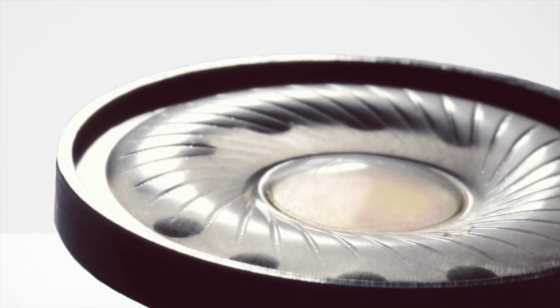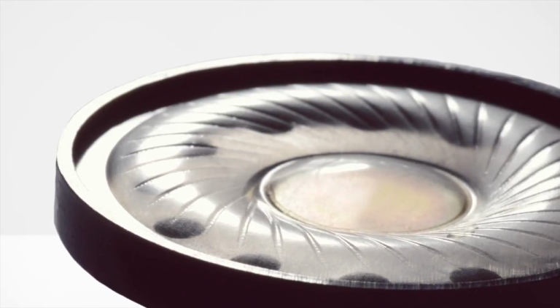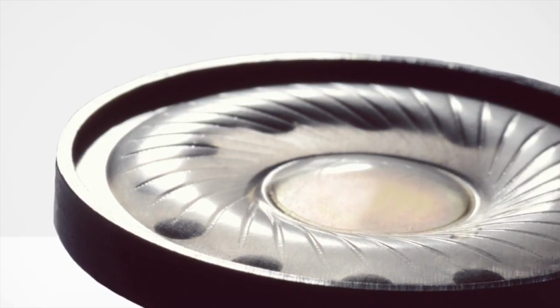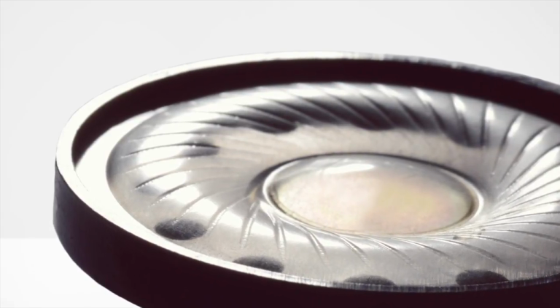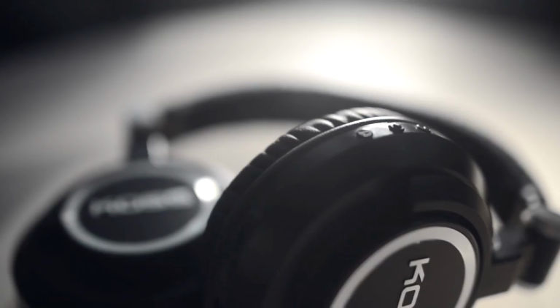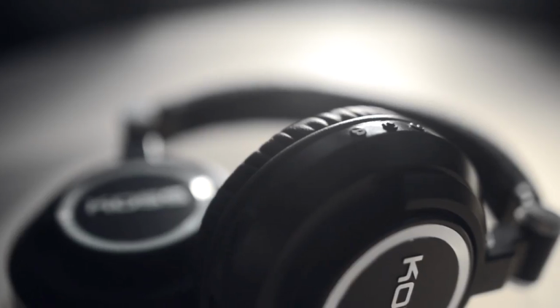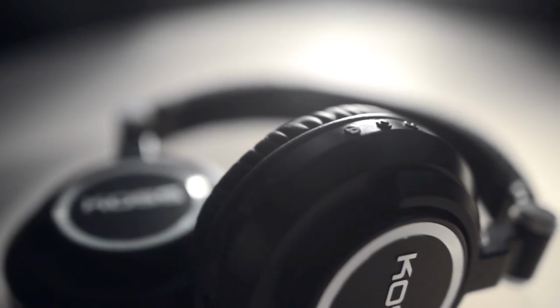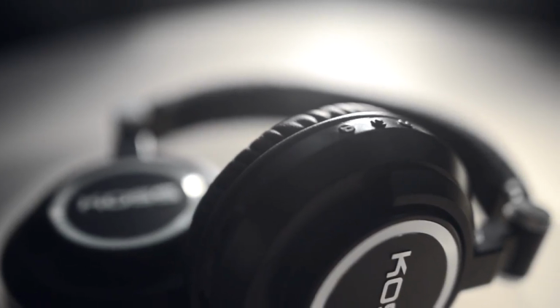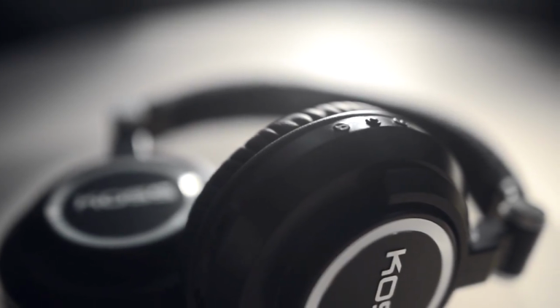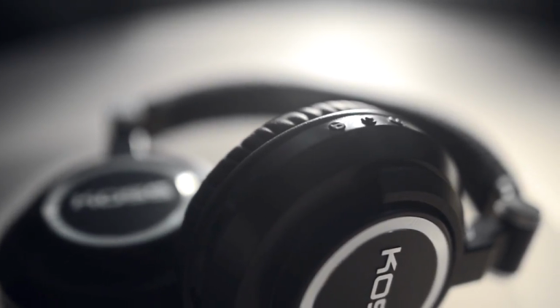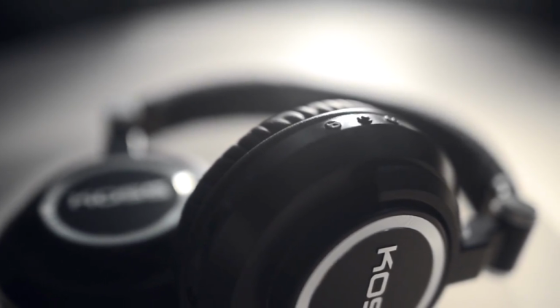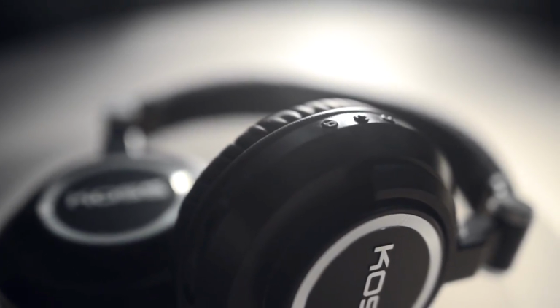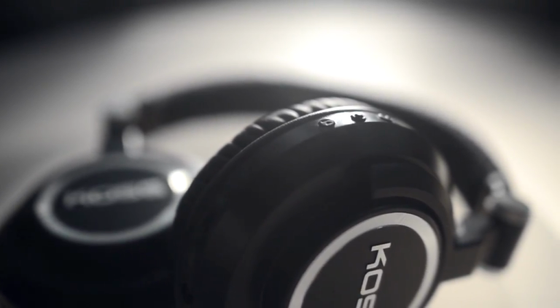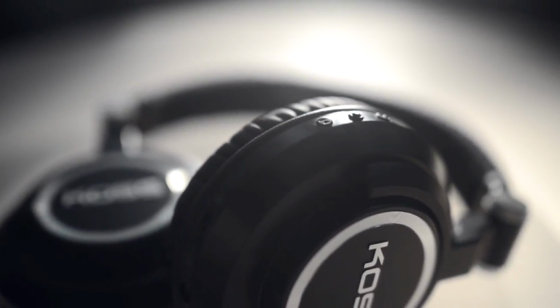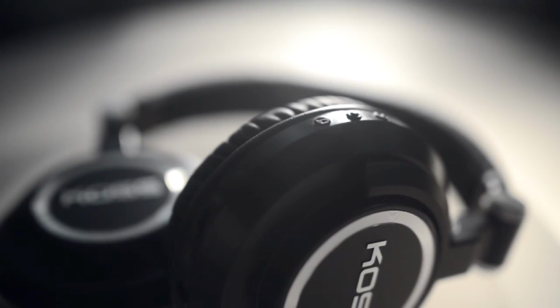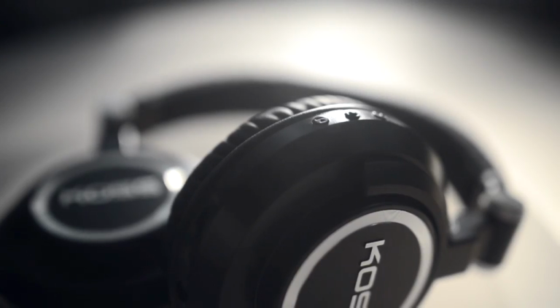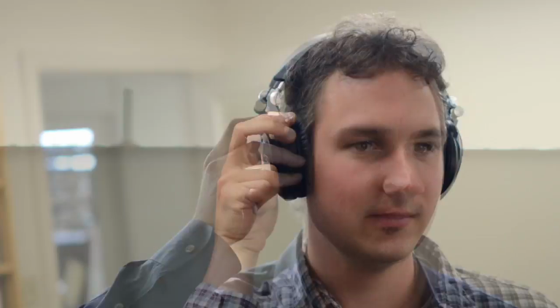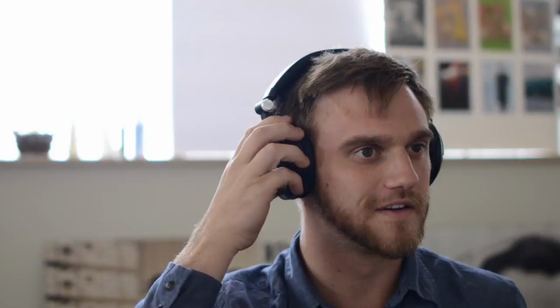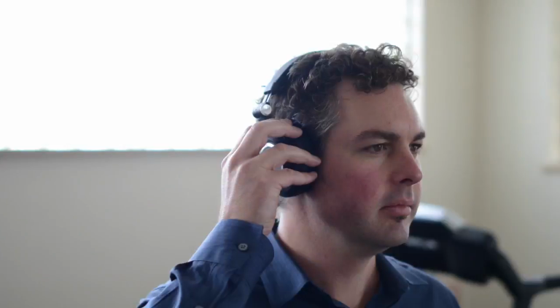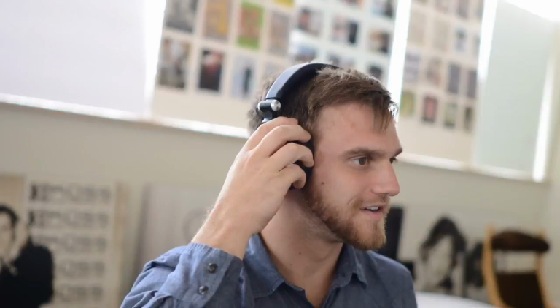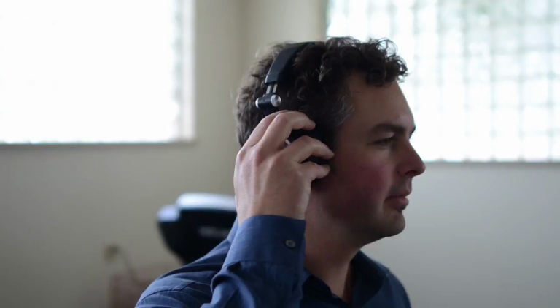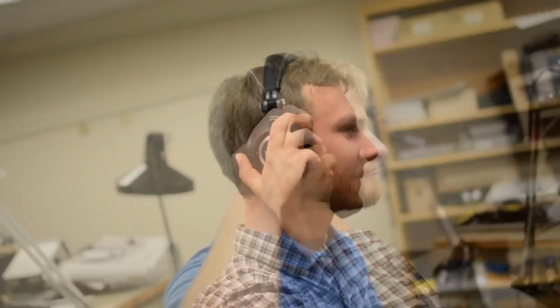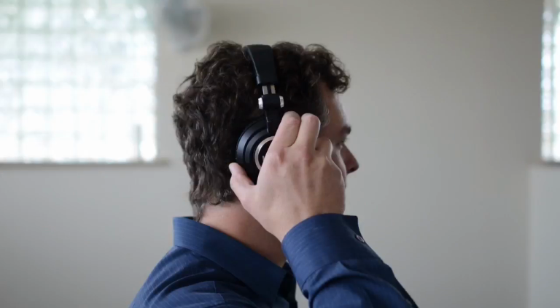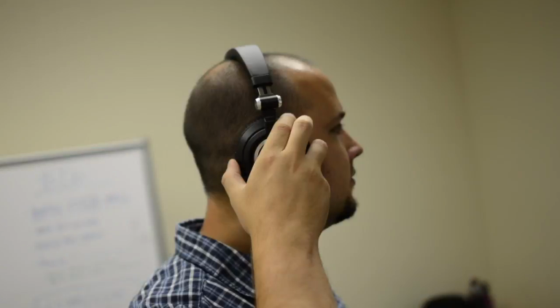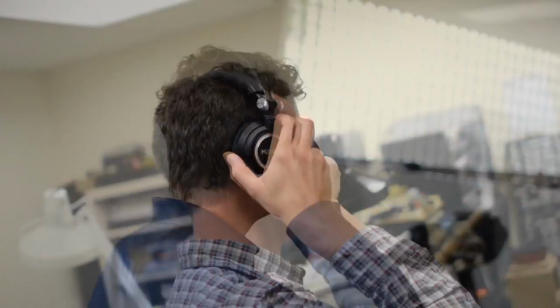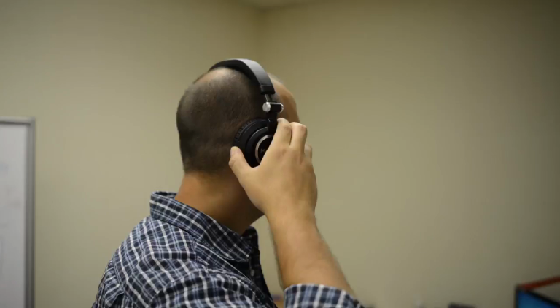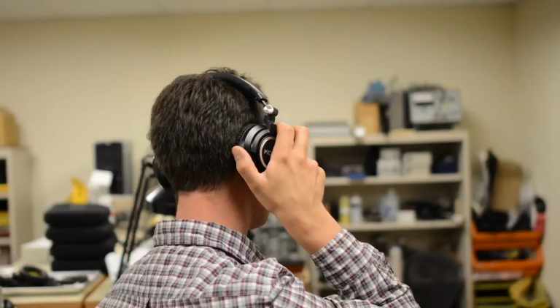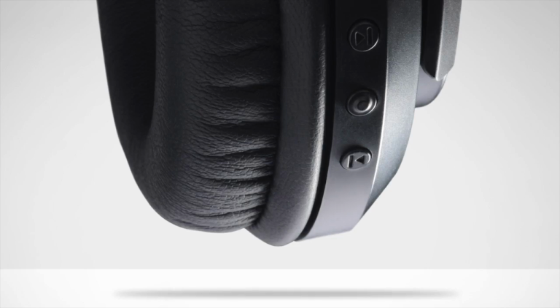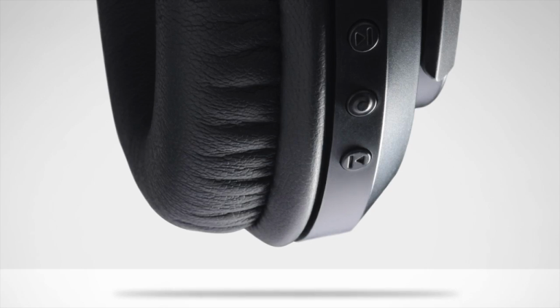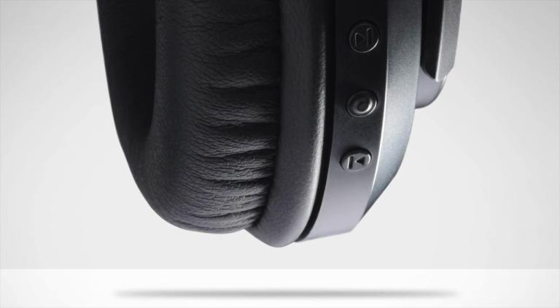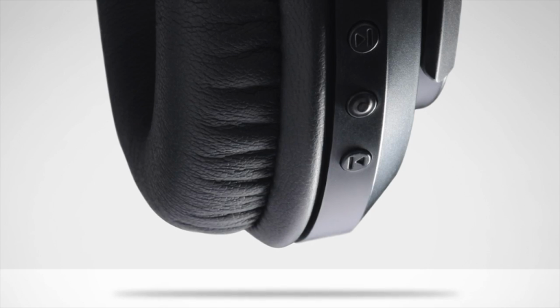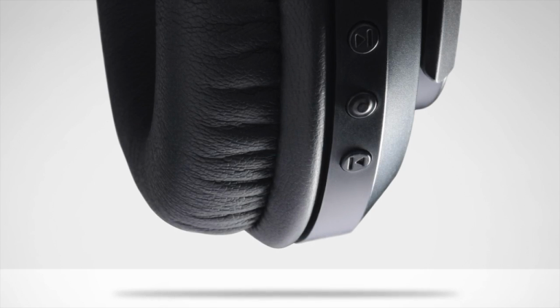We also obsessed over the ergonomics of the design. We mapped out how the hand naturally interacts with the ear cup and we placed the buttons accordingly.